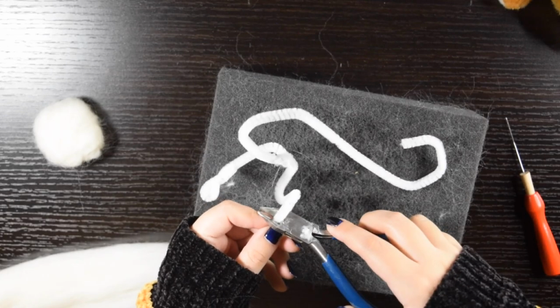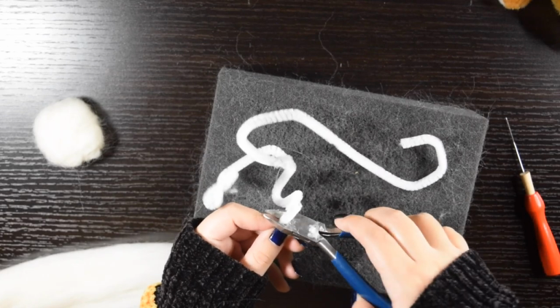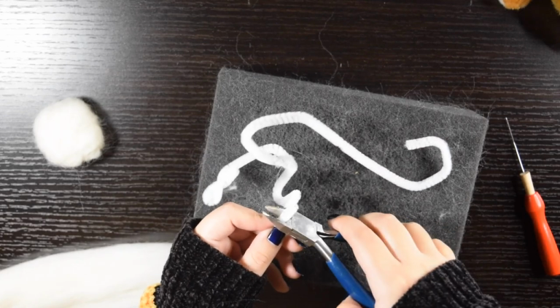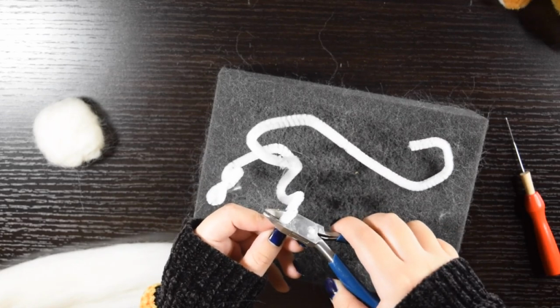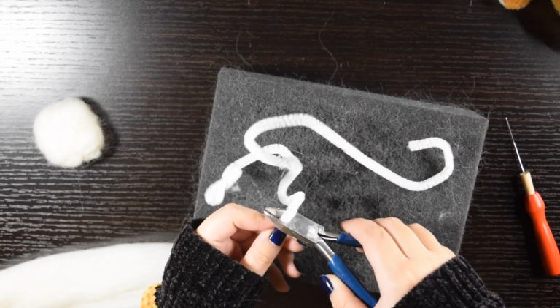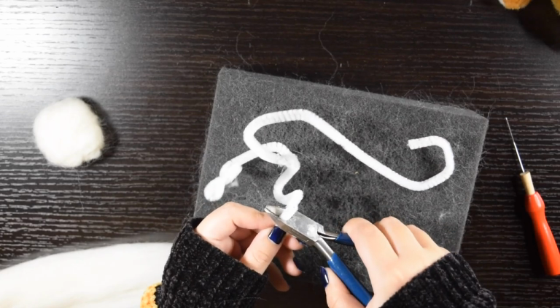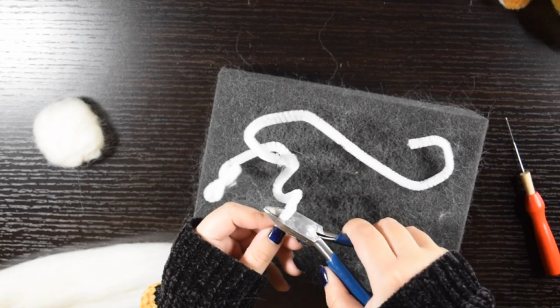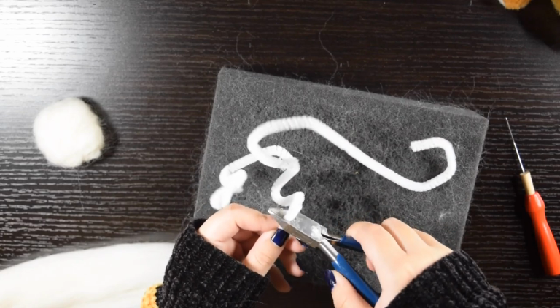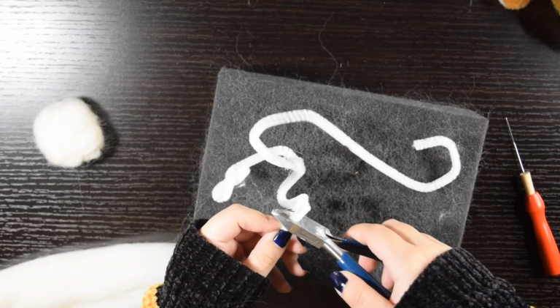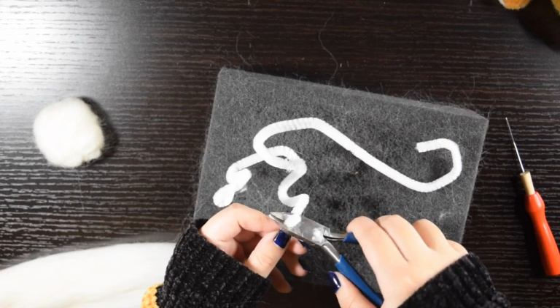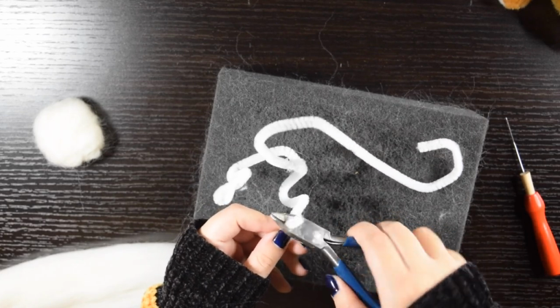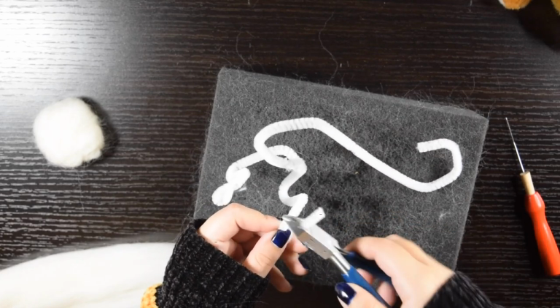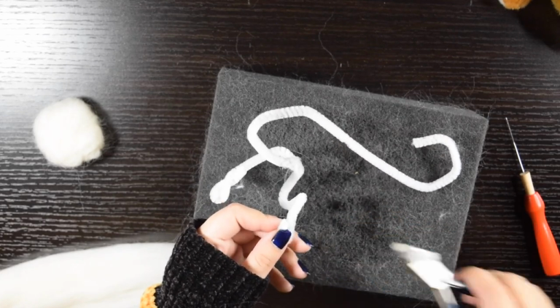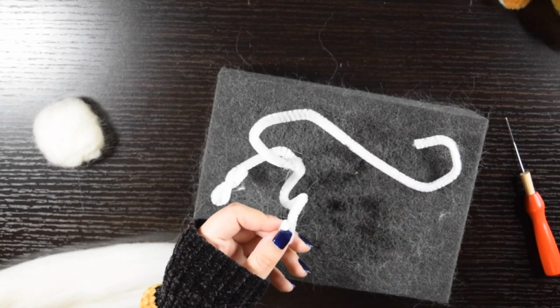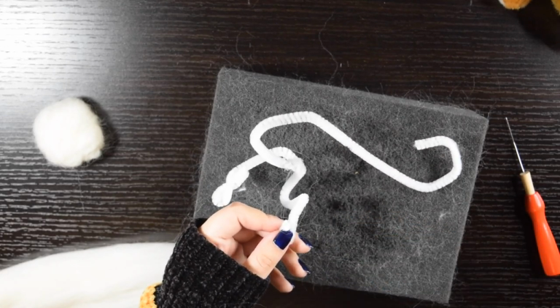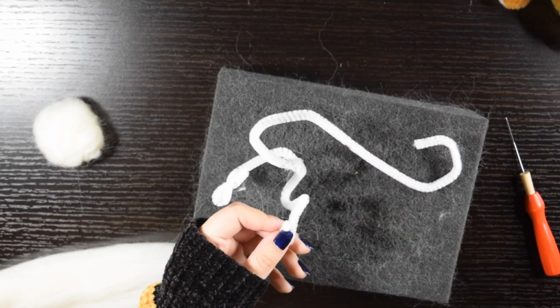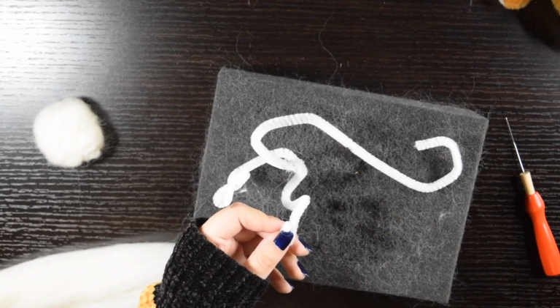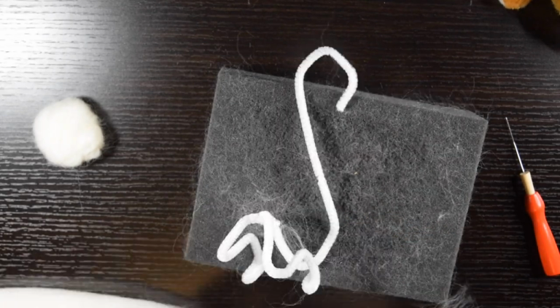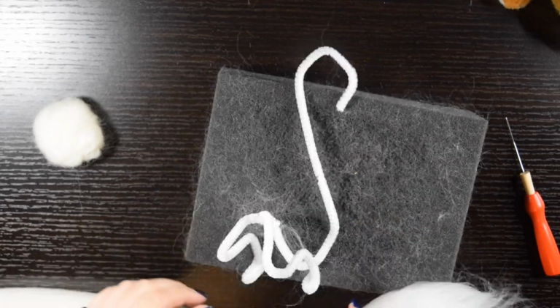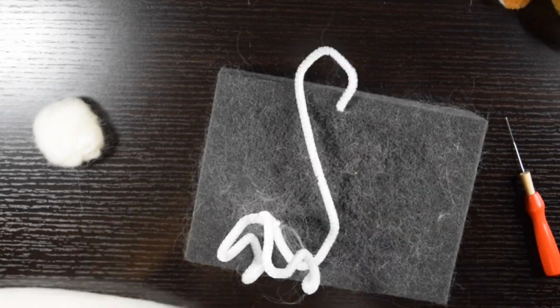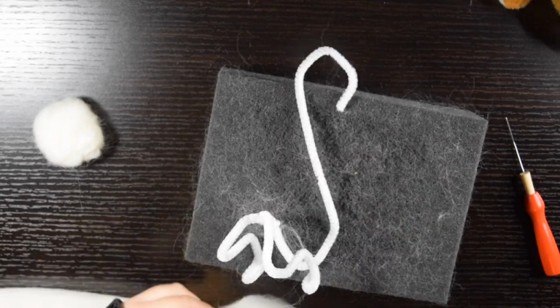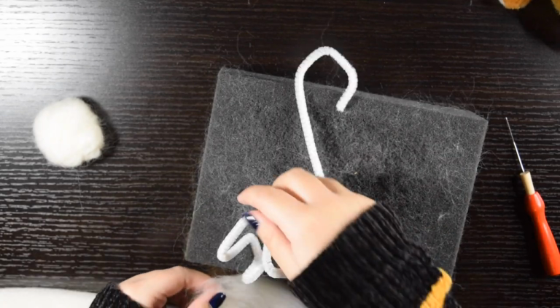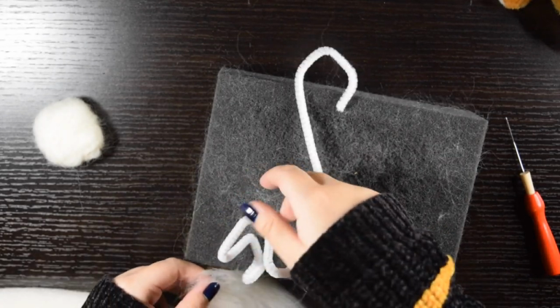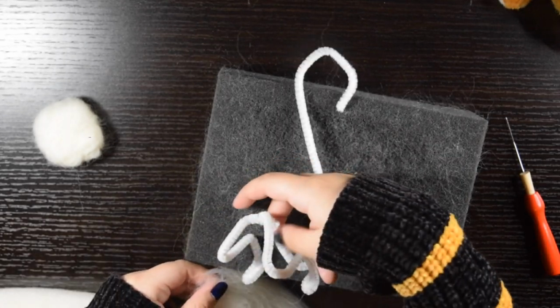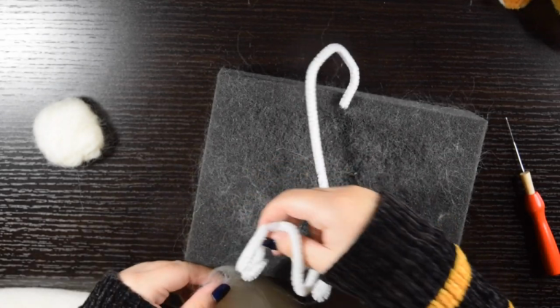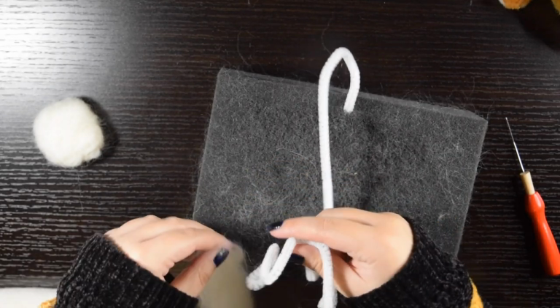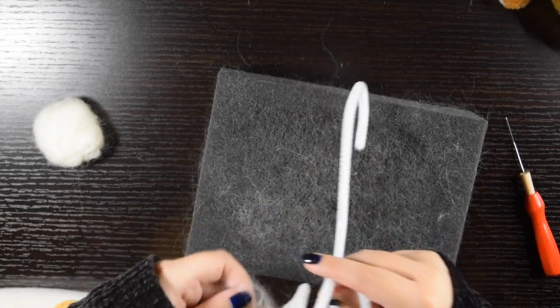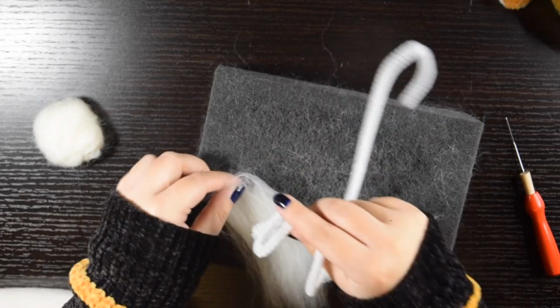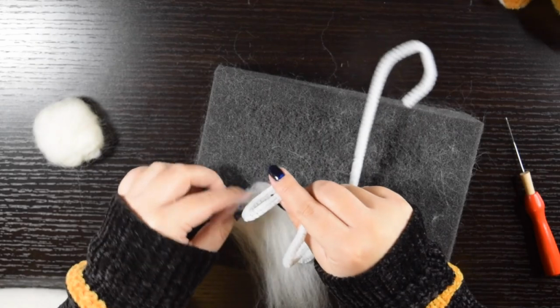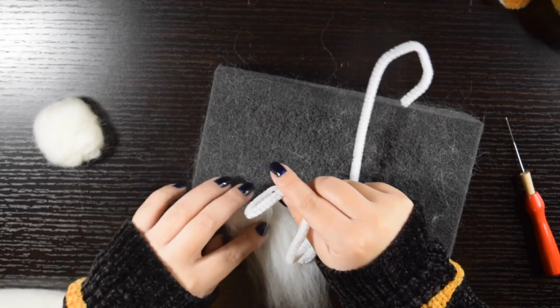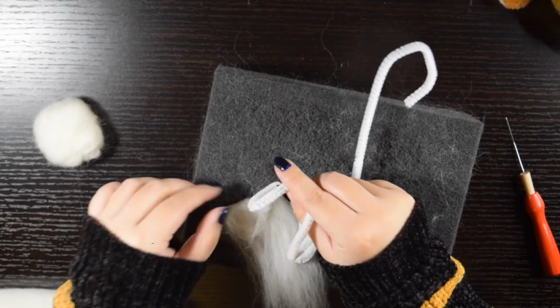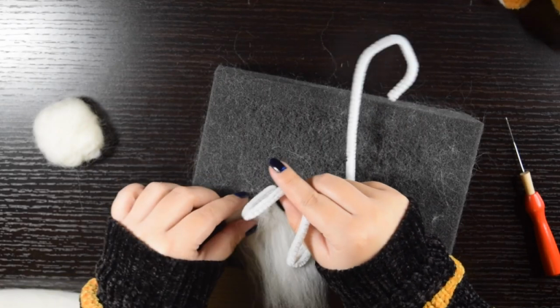After I had them in the right shape, I covered them in a layer of wool so that I can then attach them to the base of the body.